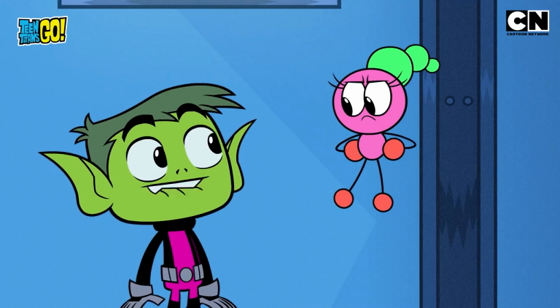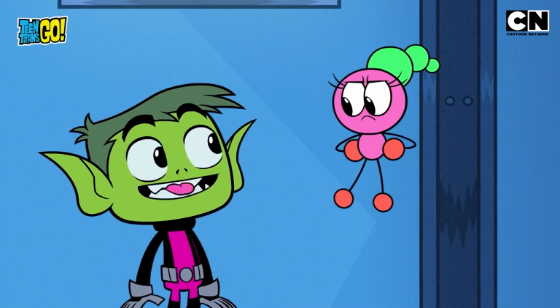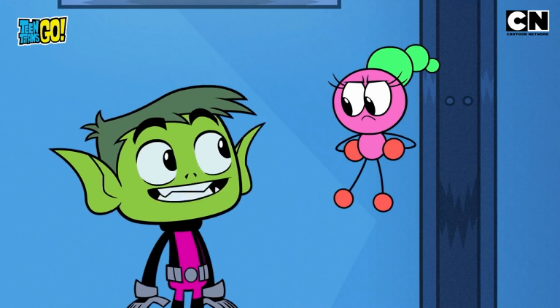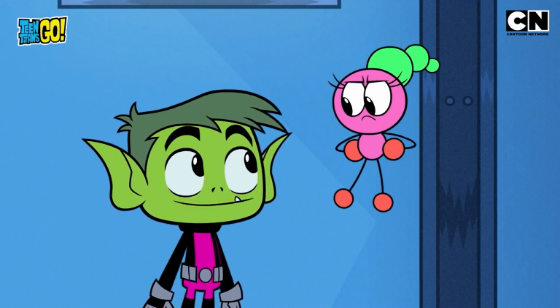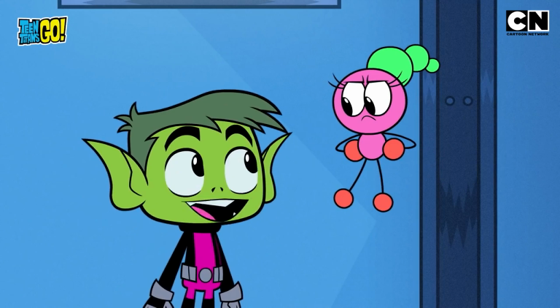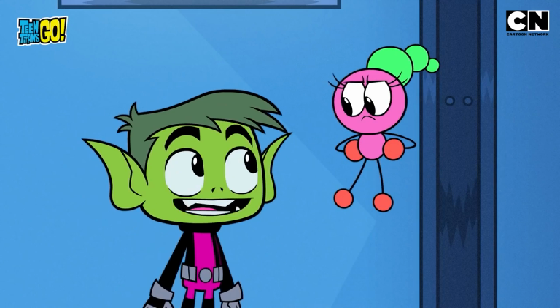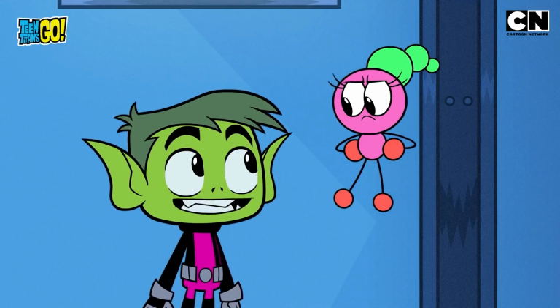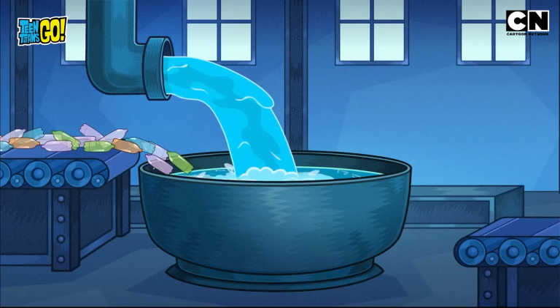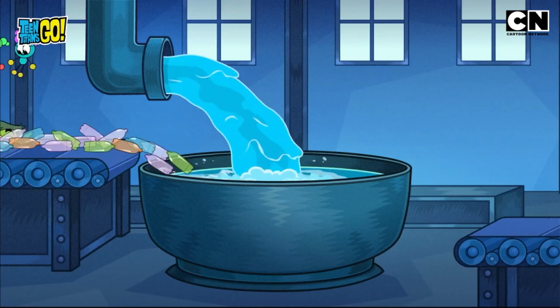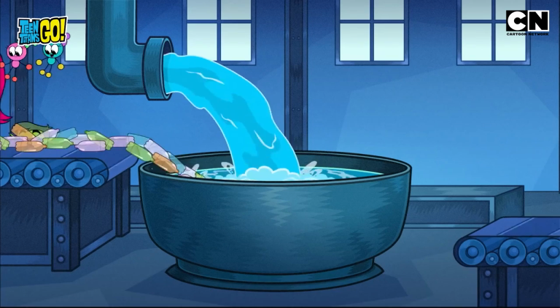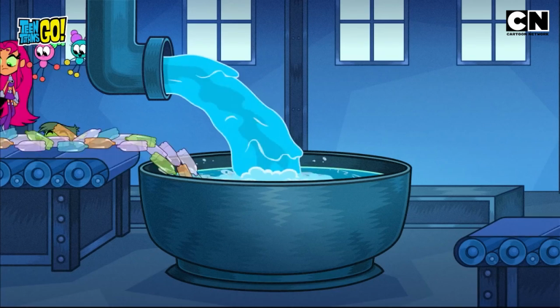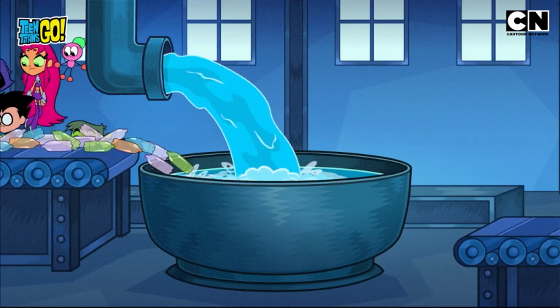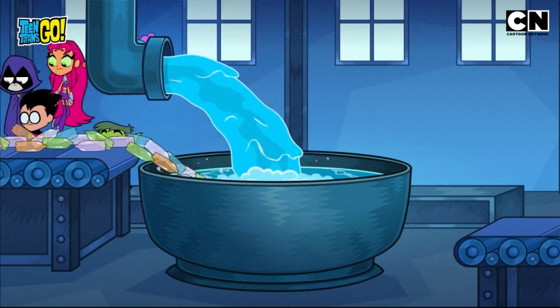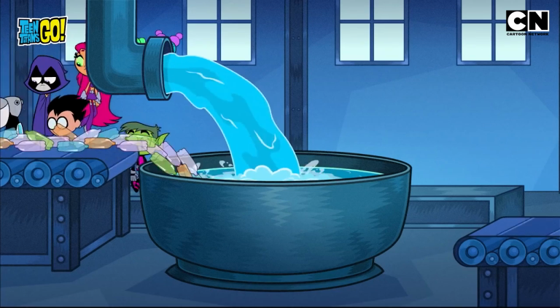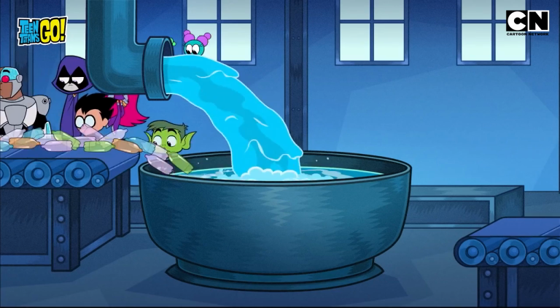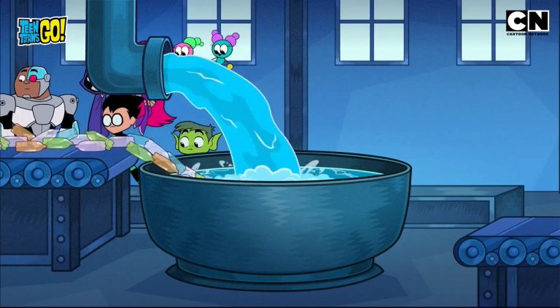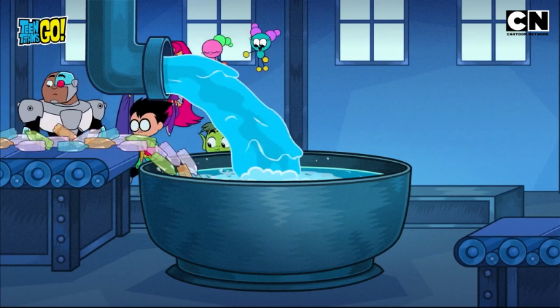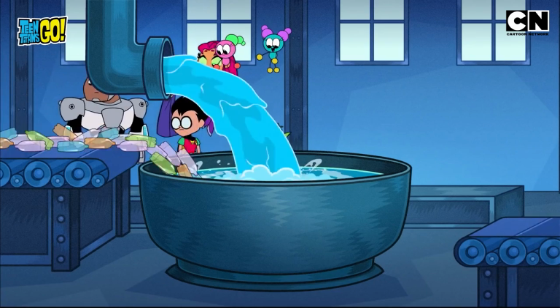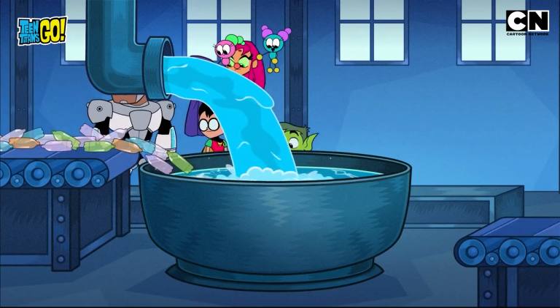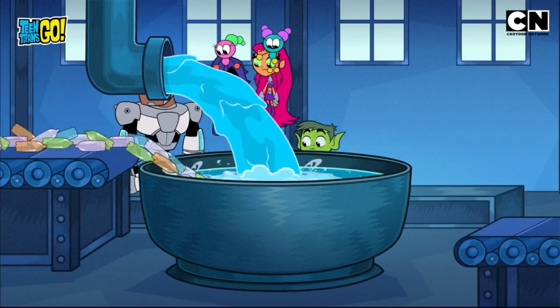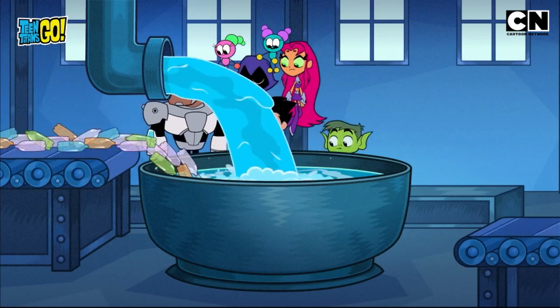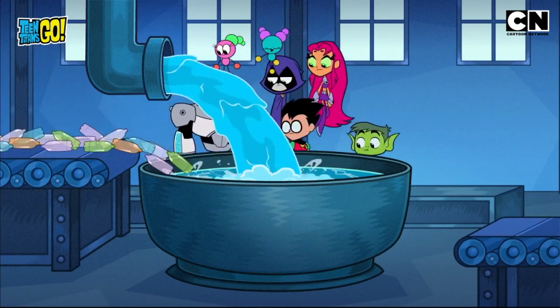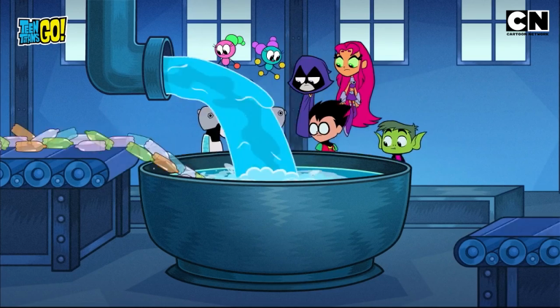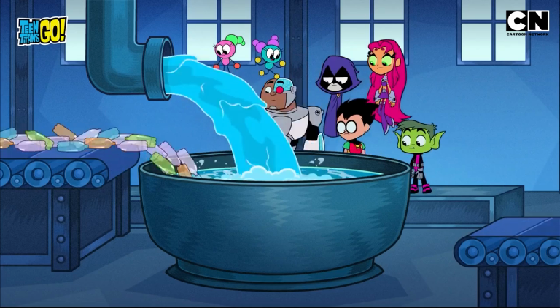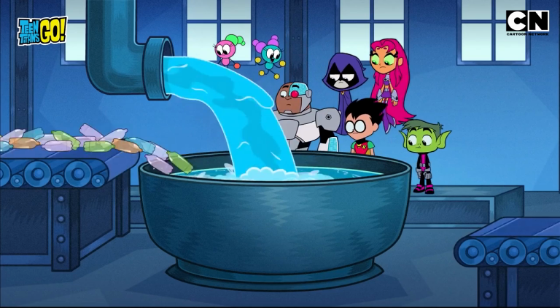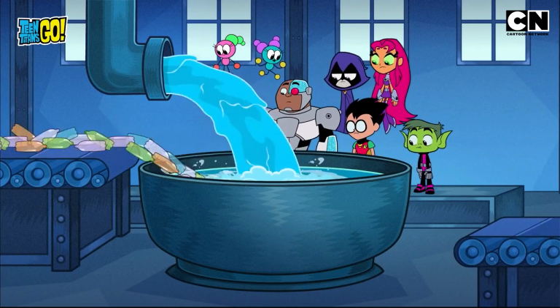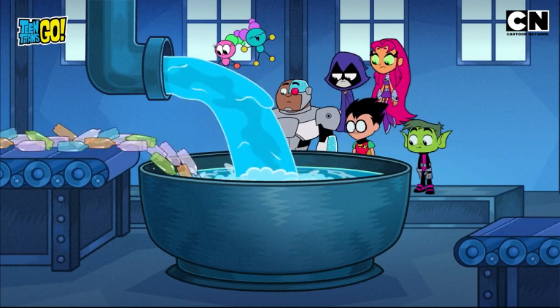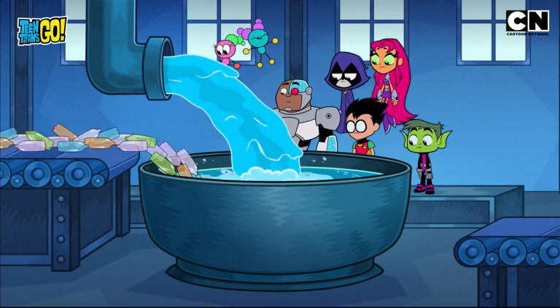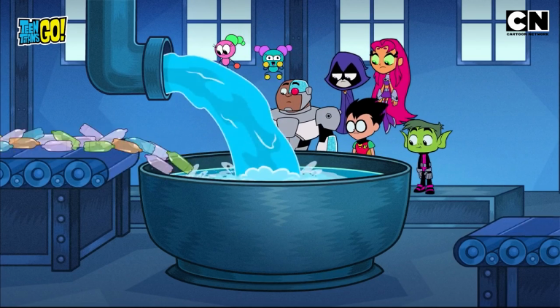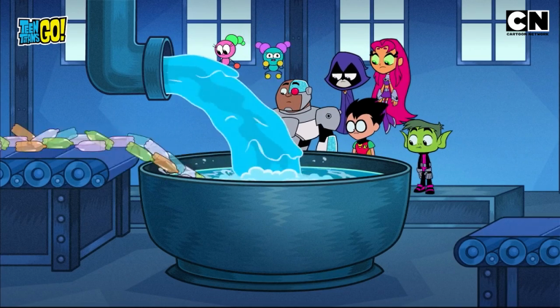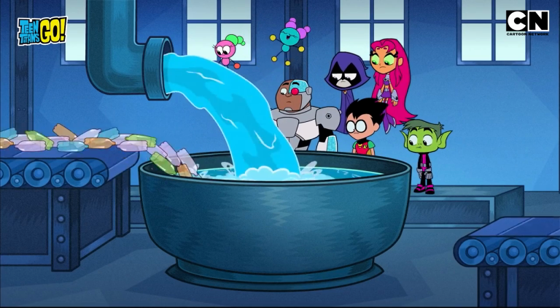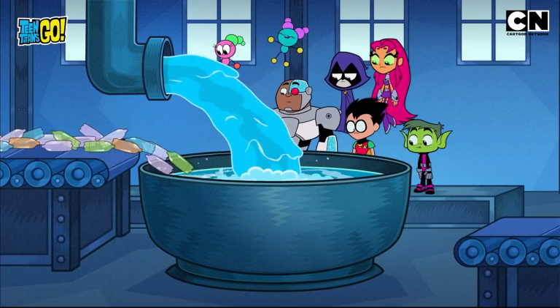Thanks for the tip, yo! Next, the bottles are taken over to this machine, where they get washed and dried.